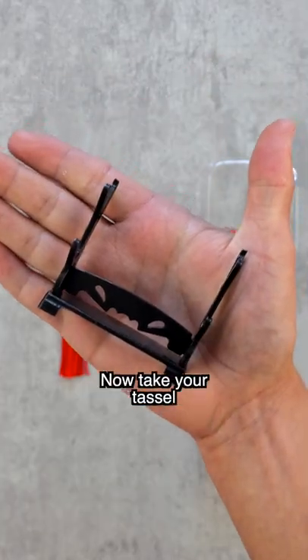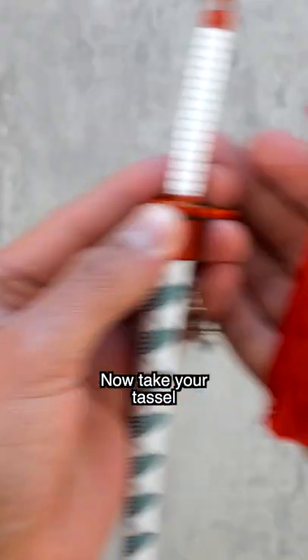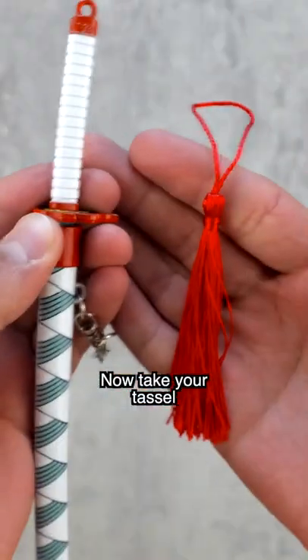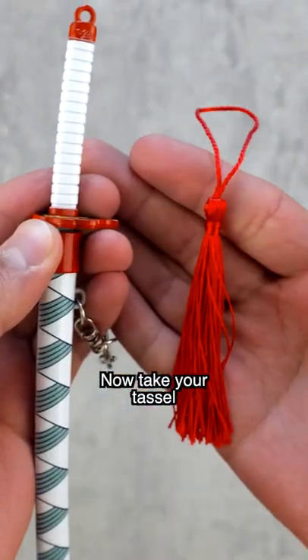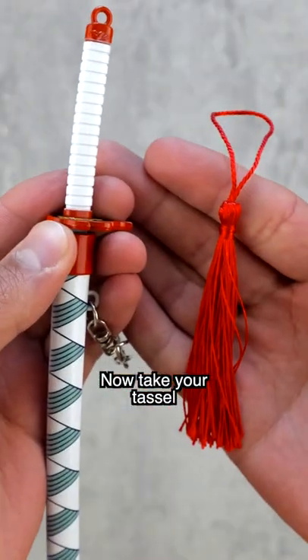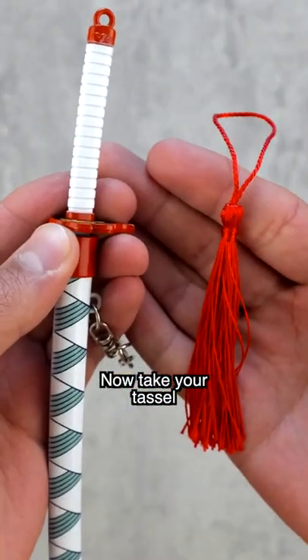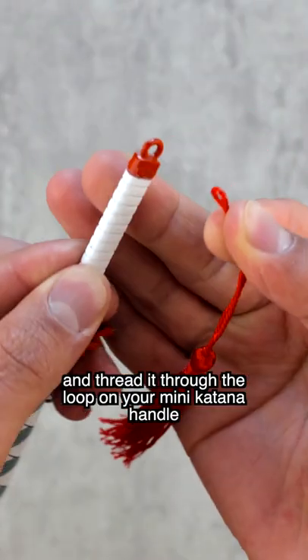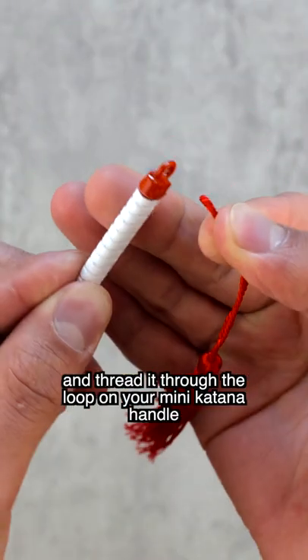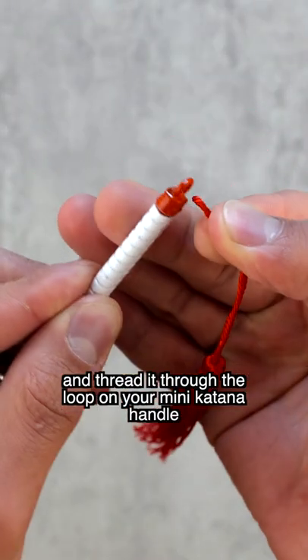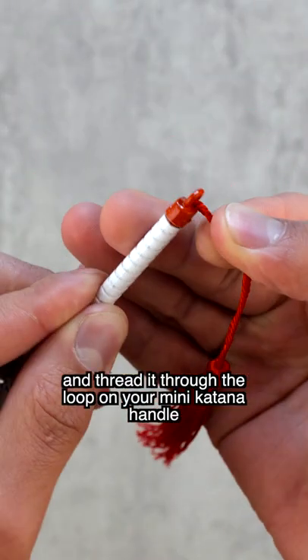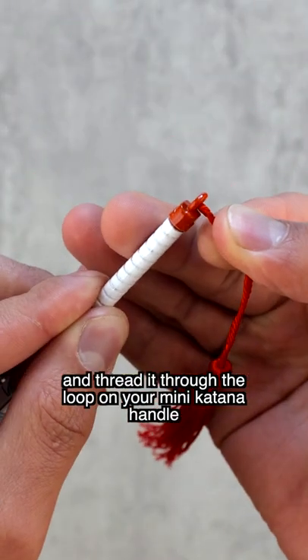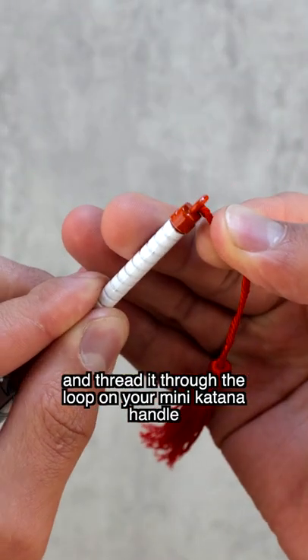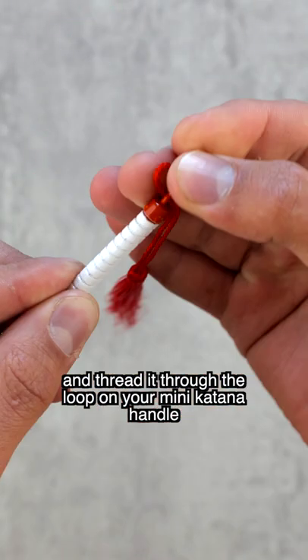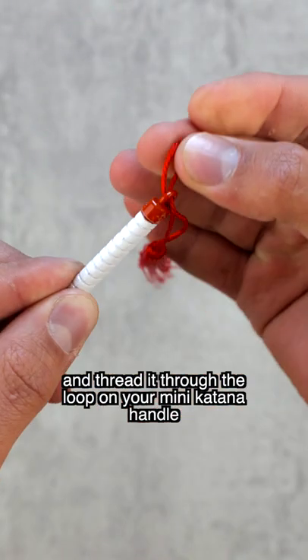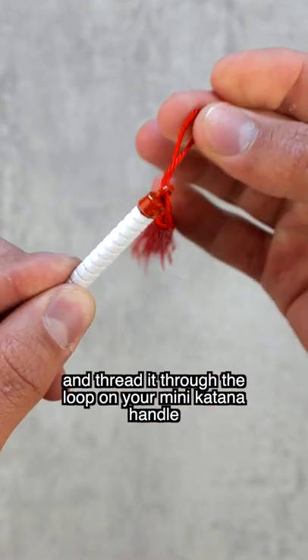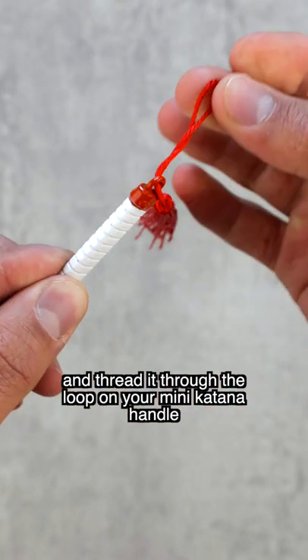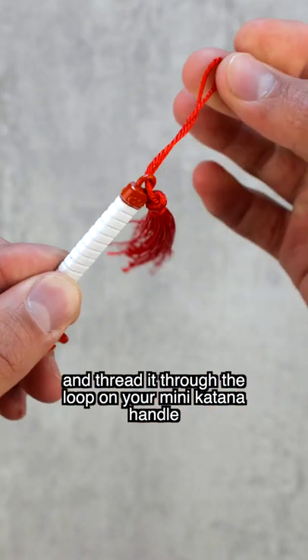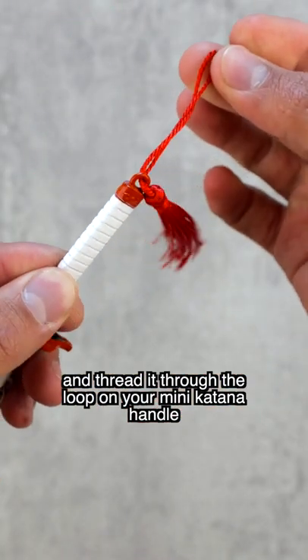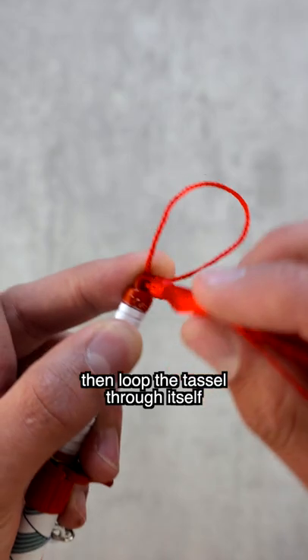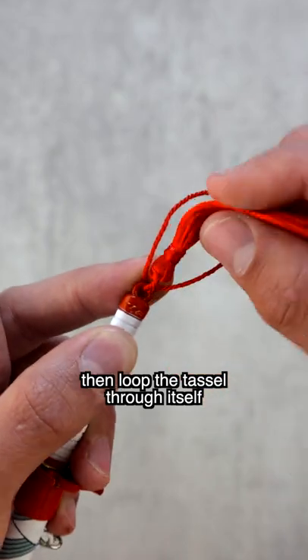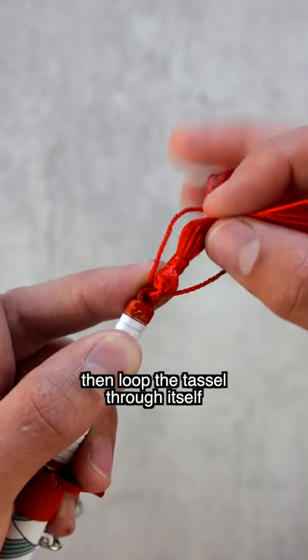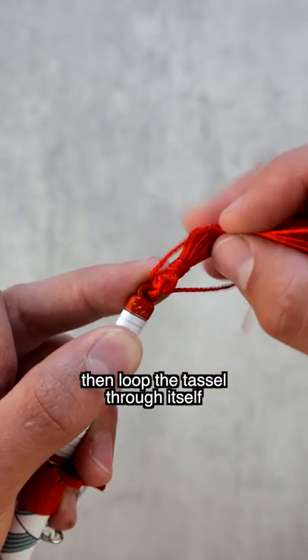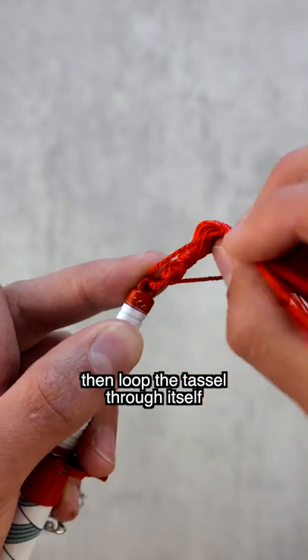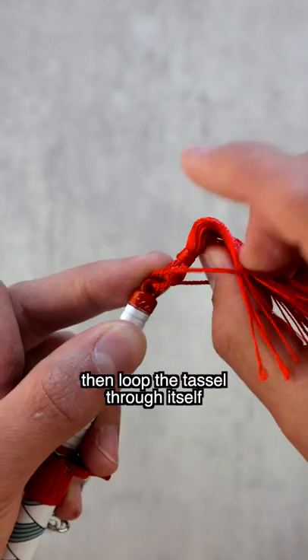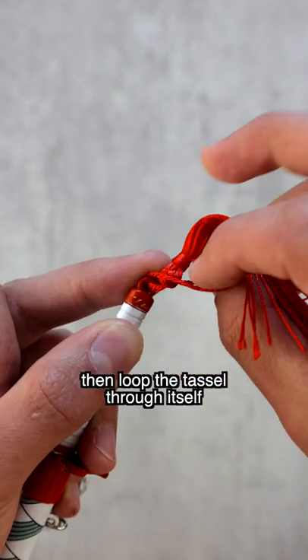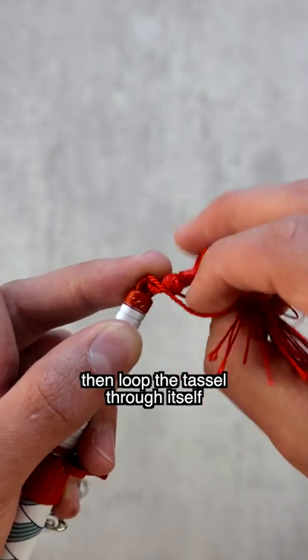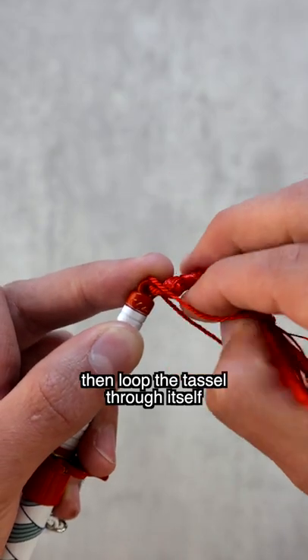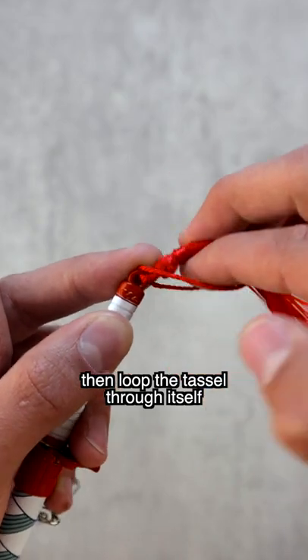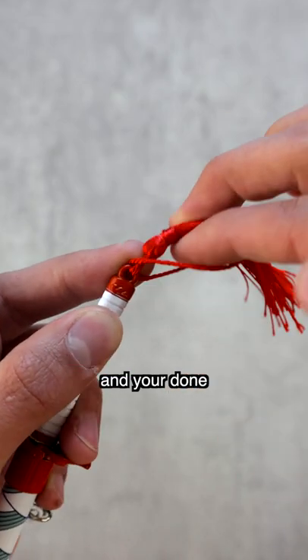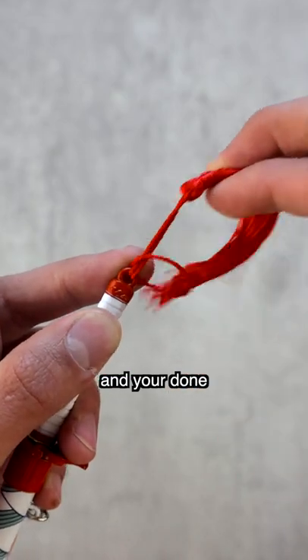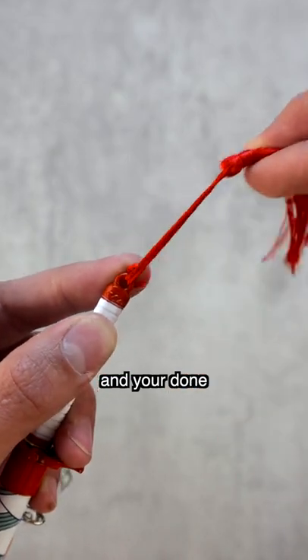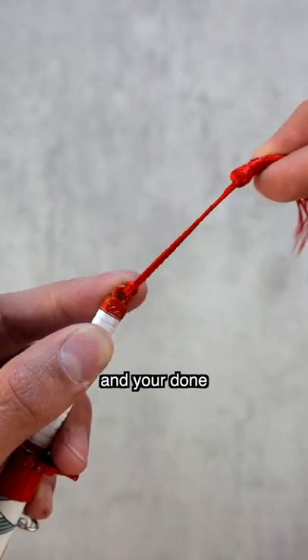Now, take your tassel and thread it through the loop on your mini katana handle. Then, loop the tassel through itself and you're done.